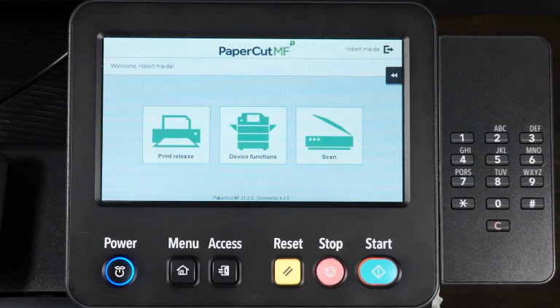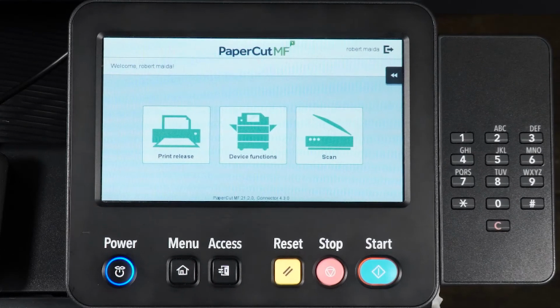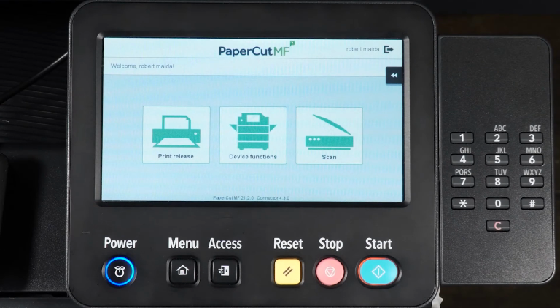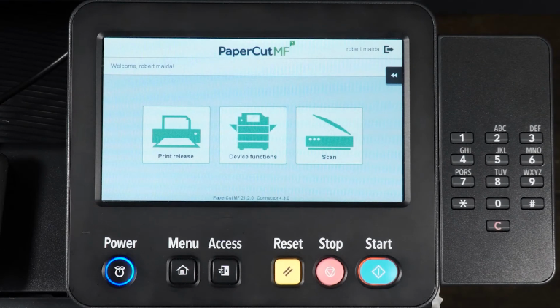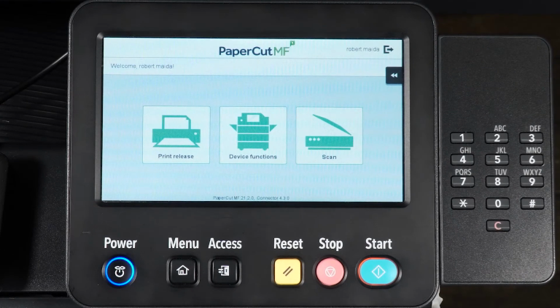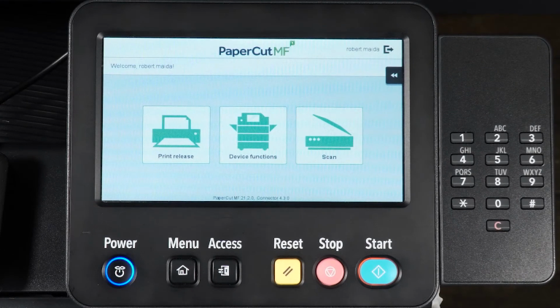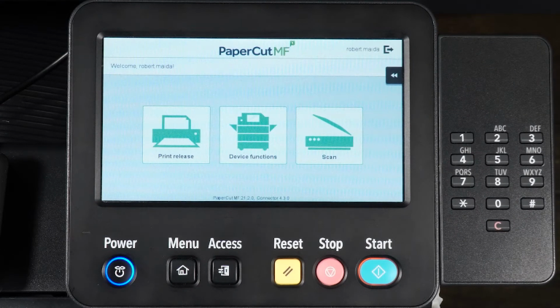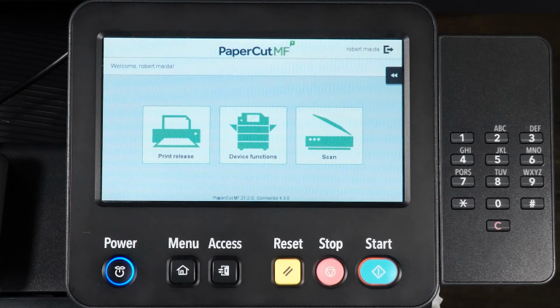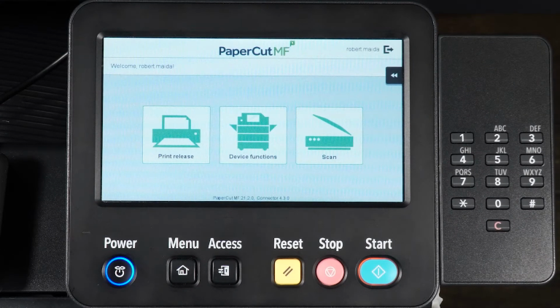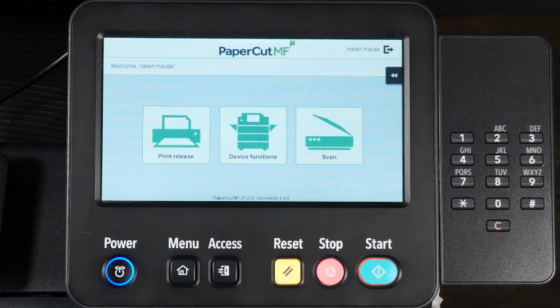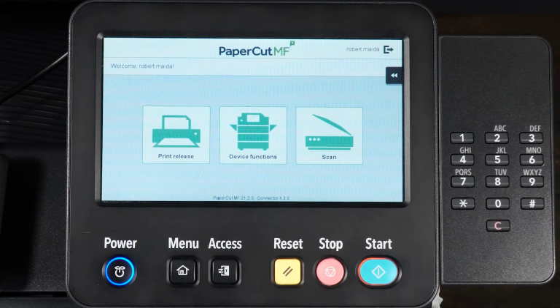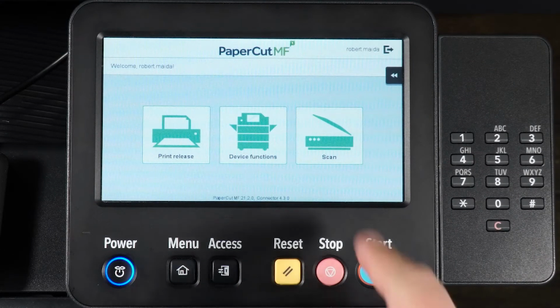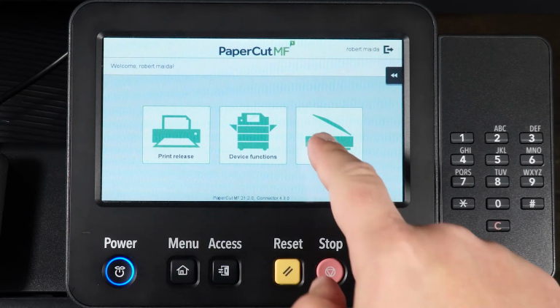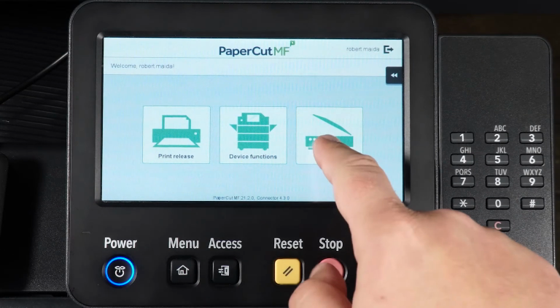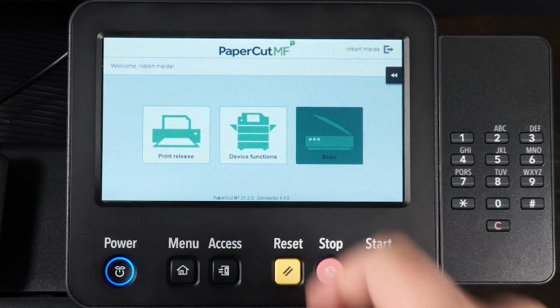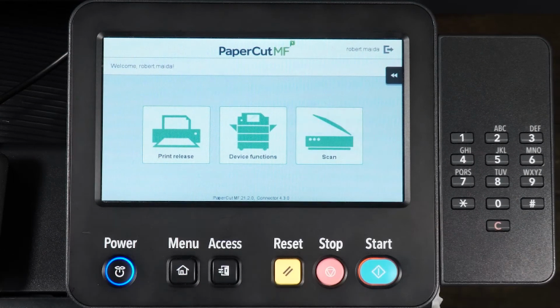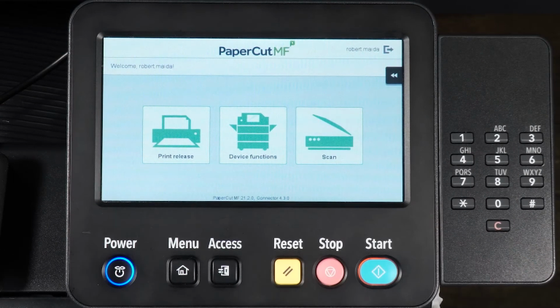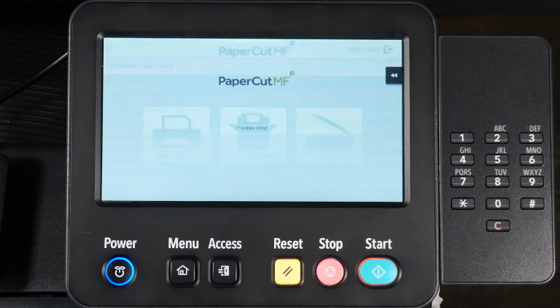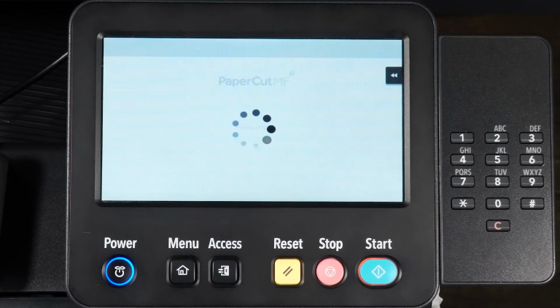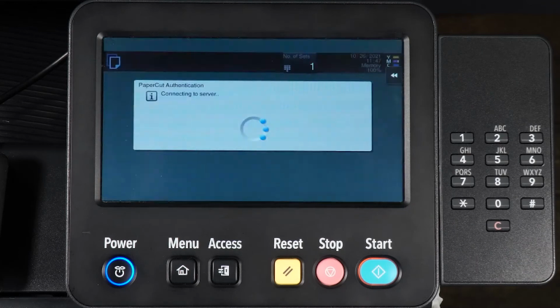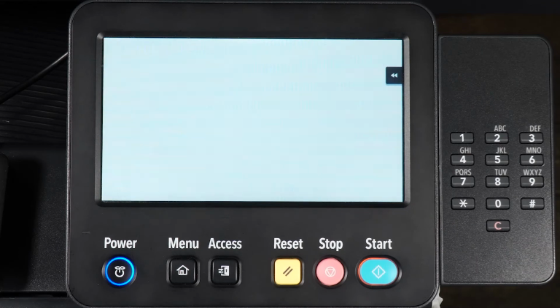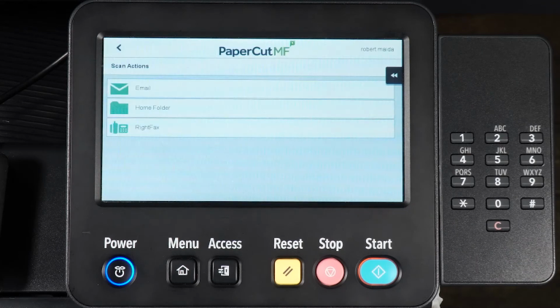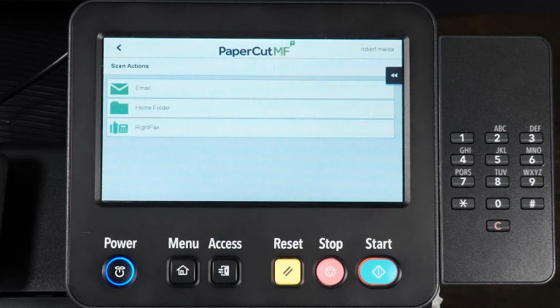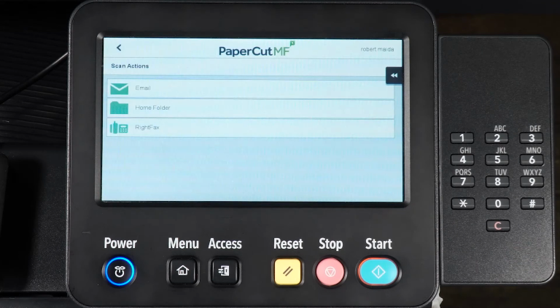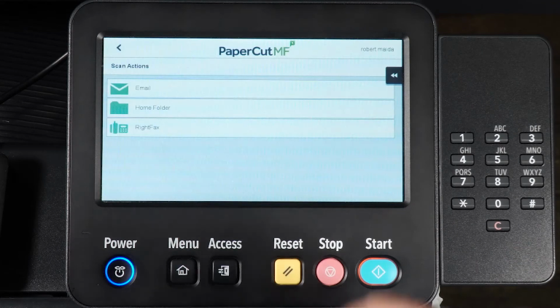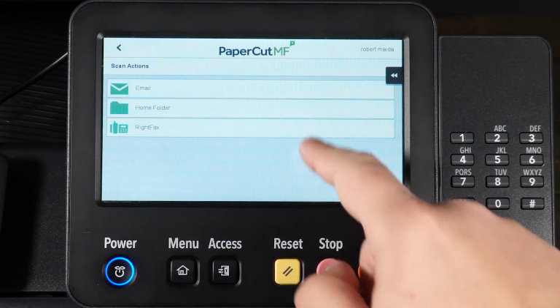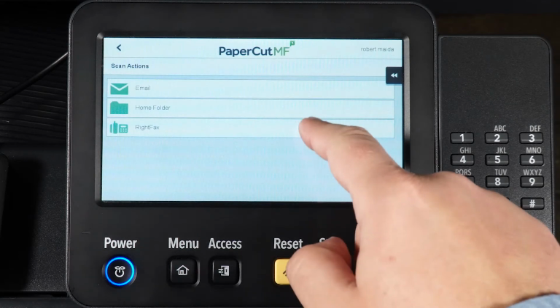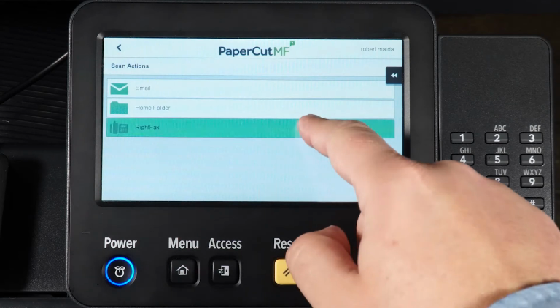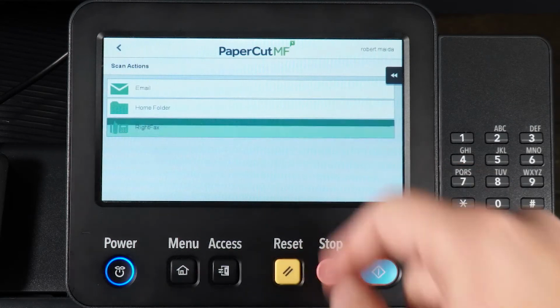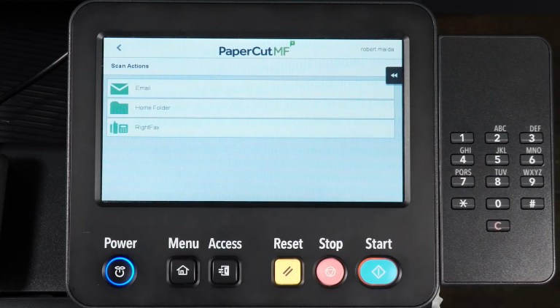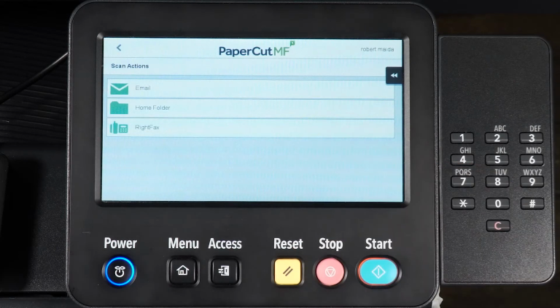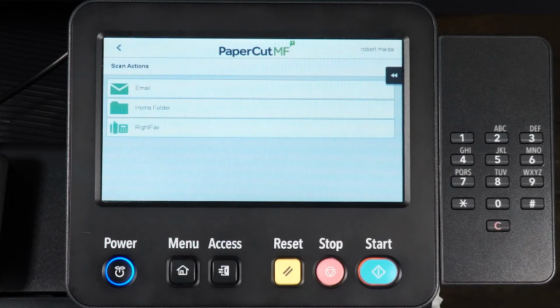From the home screen, select Scan, then select Write Fax.